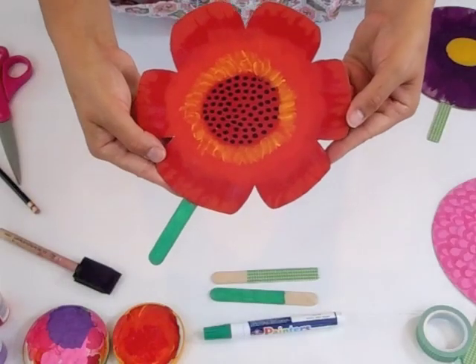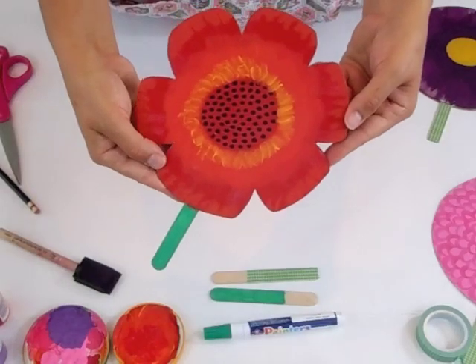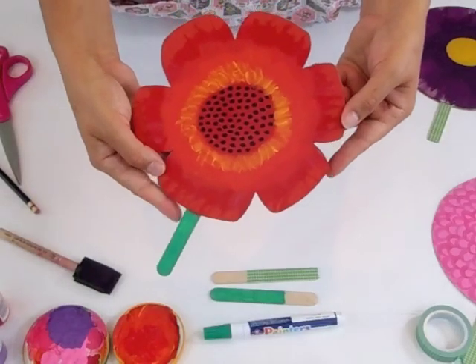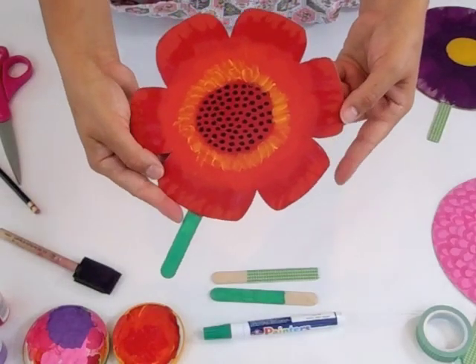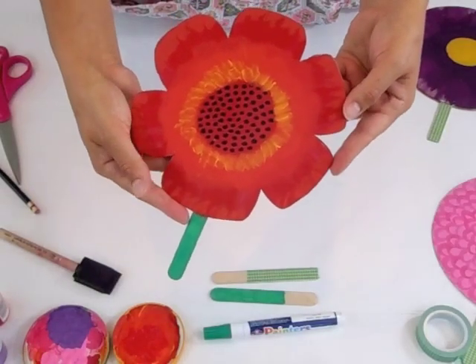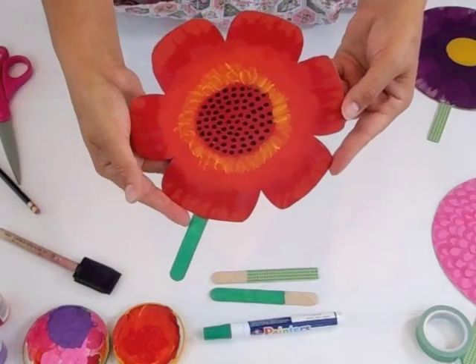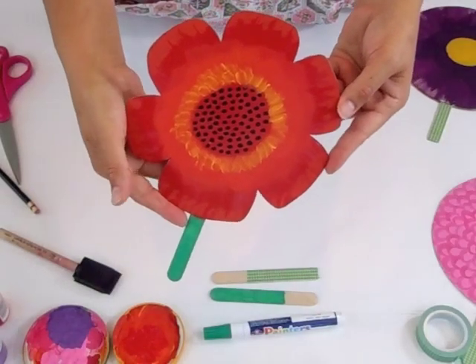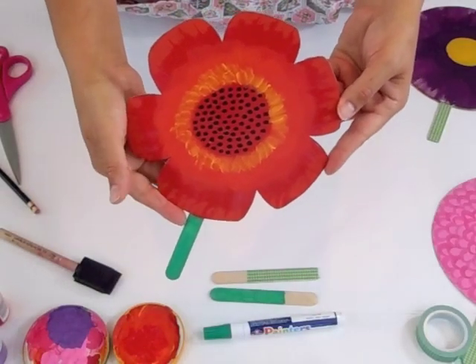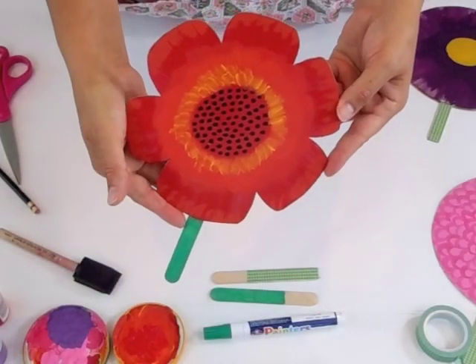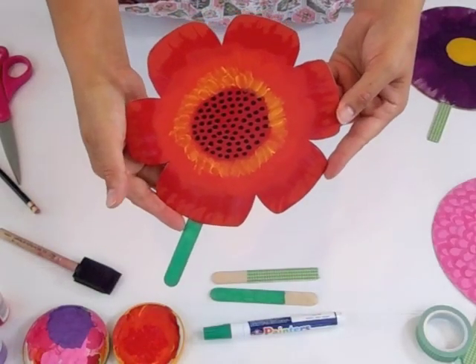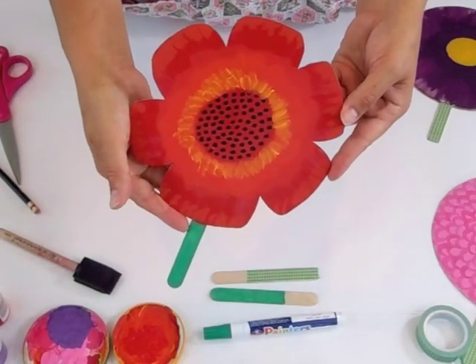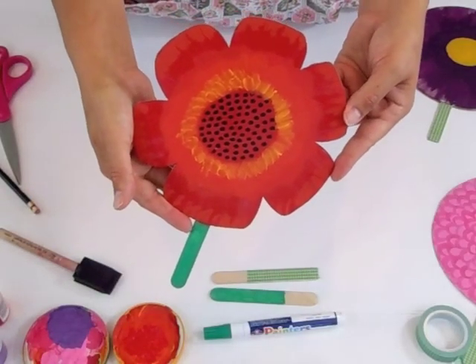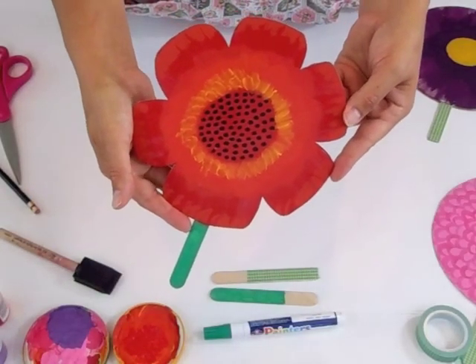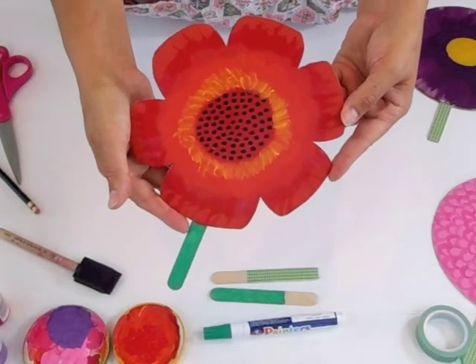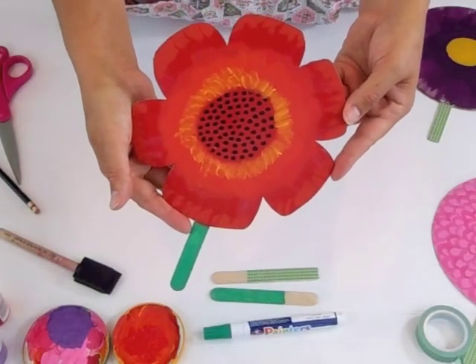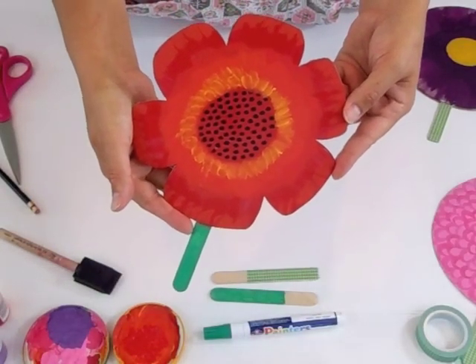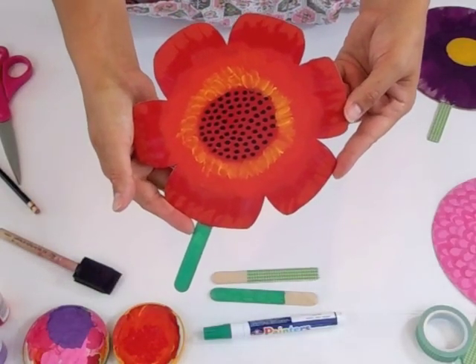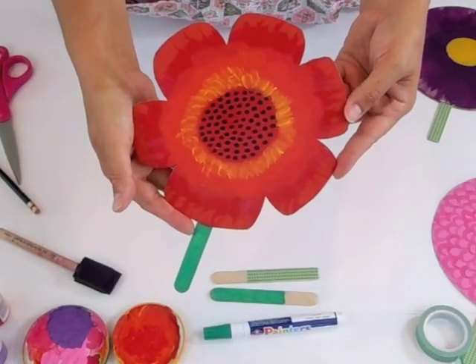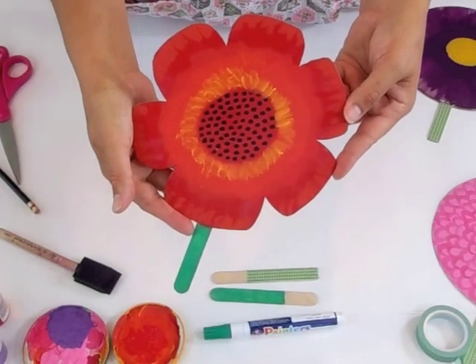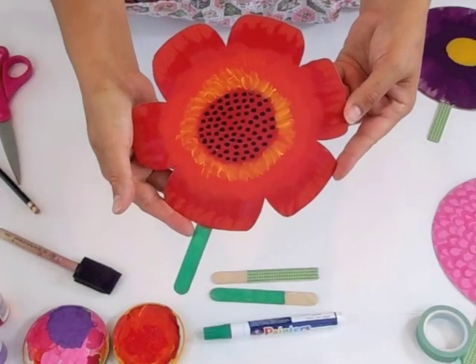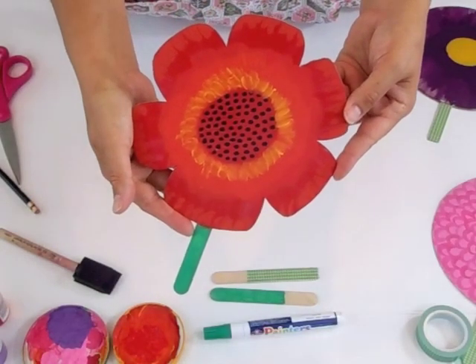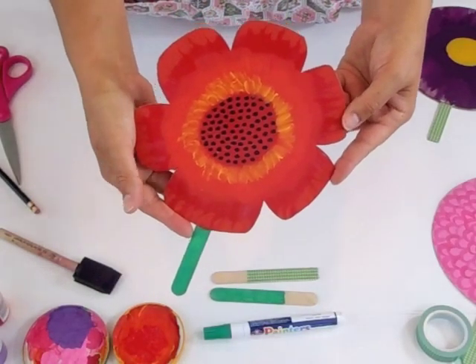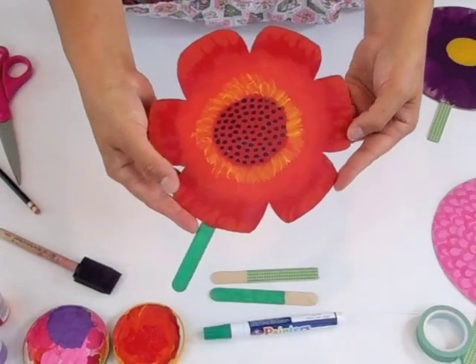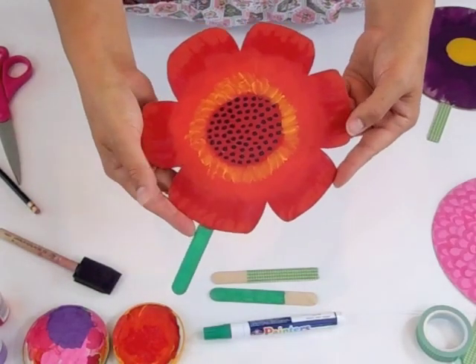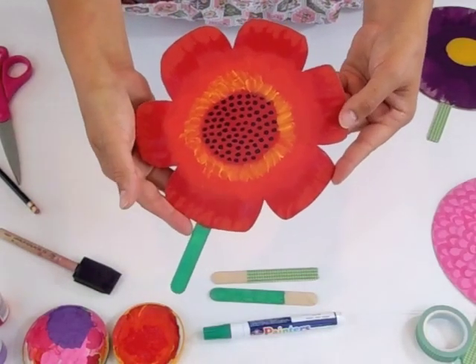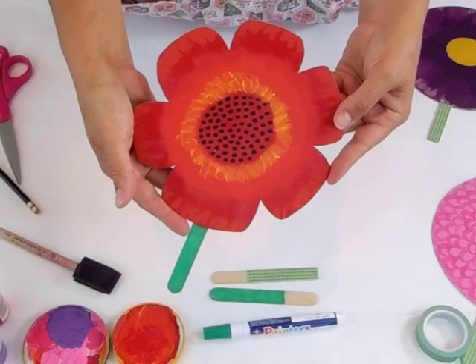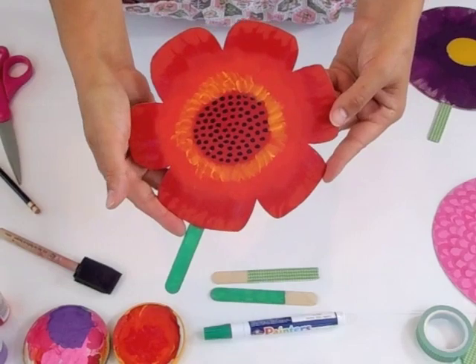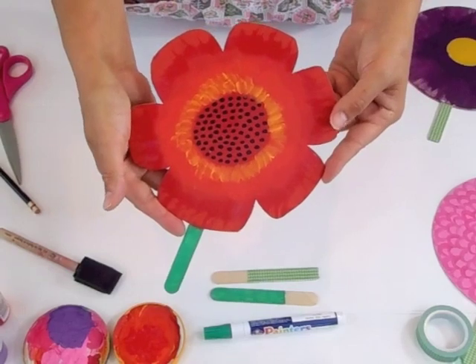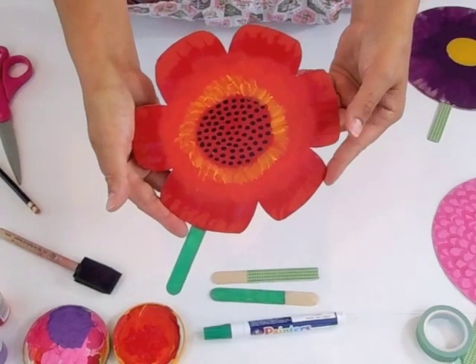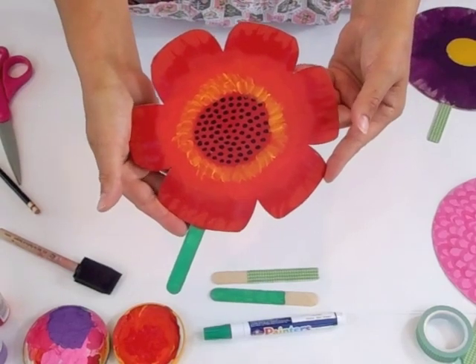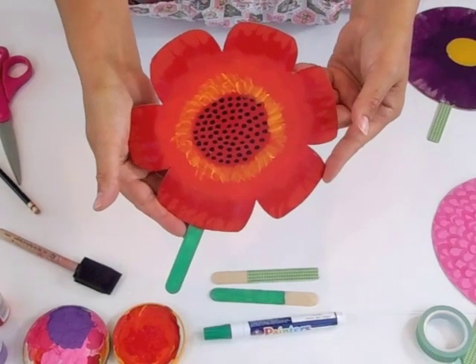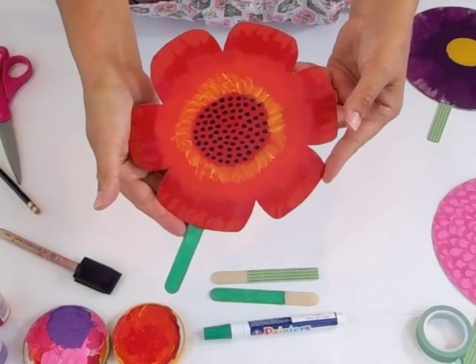Now you have a little flower fan to keep you cool all summer. Thank you very much, I hope you enjoyed it.